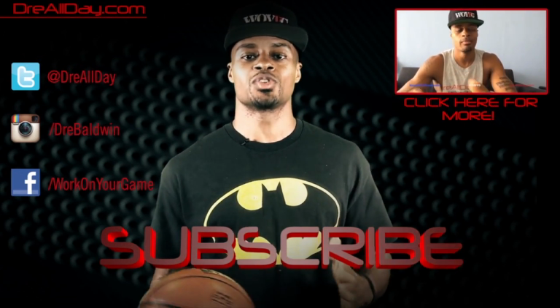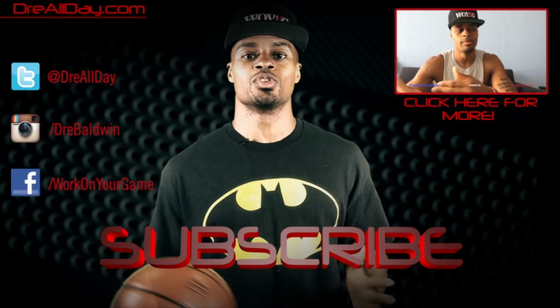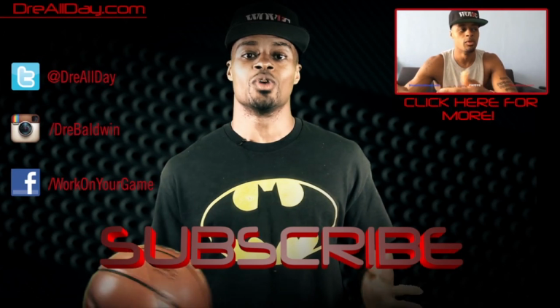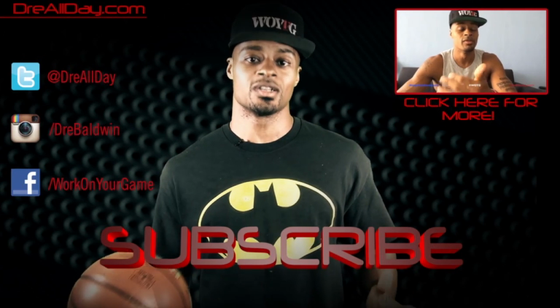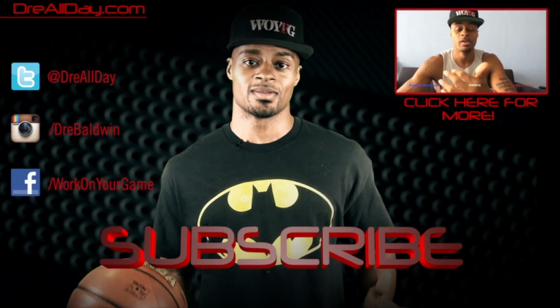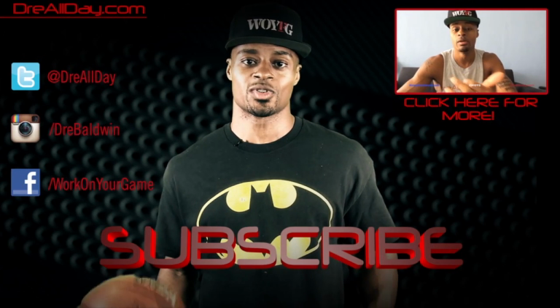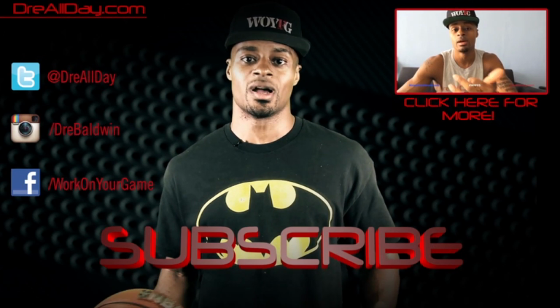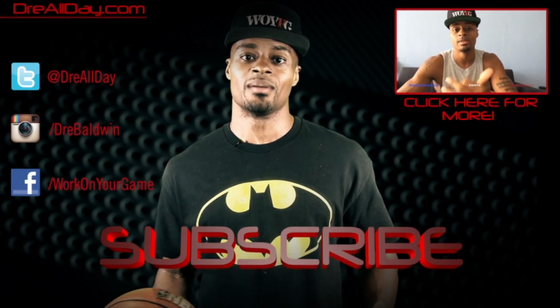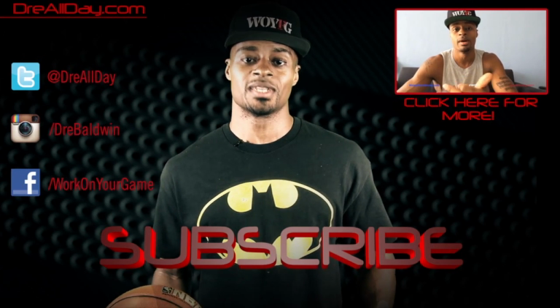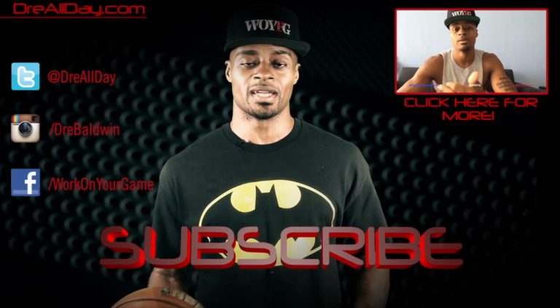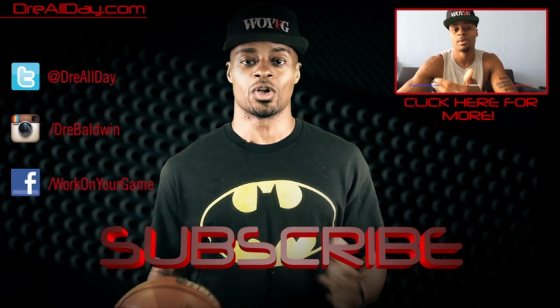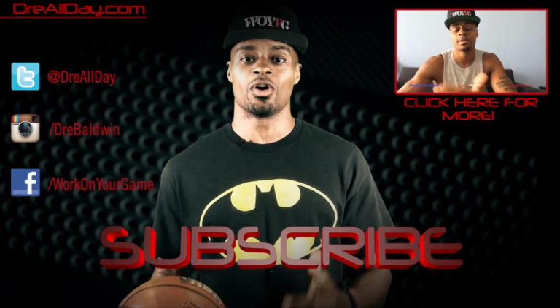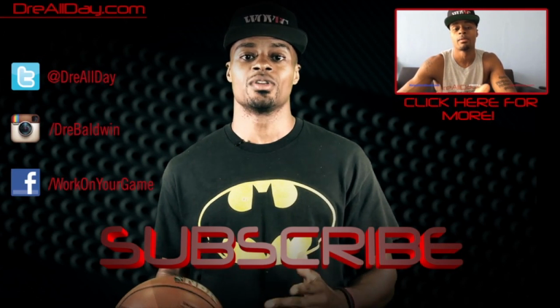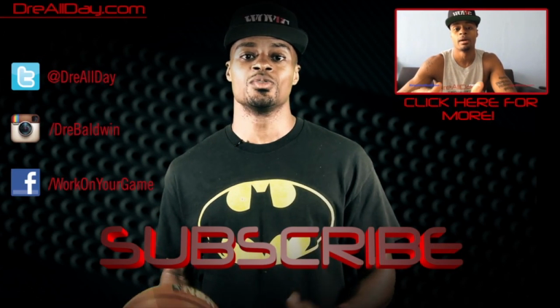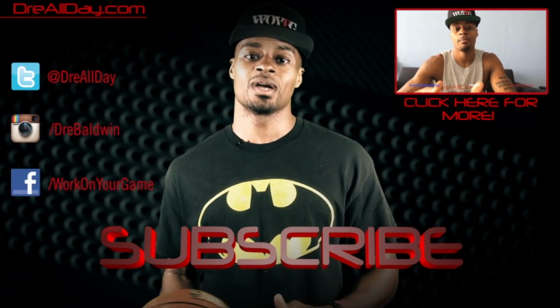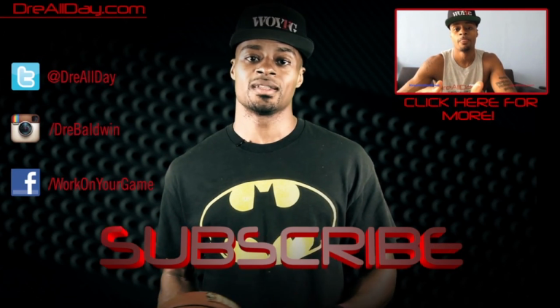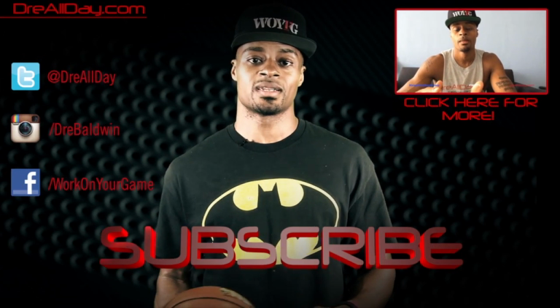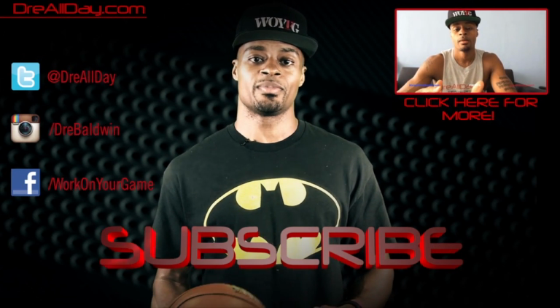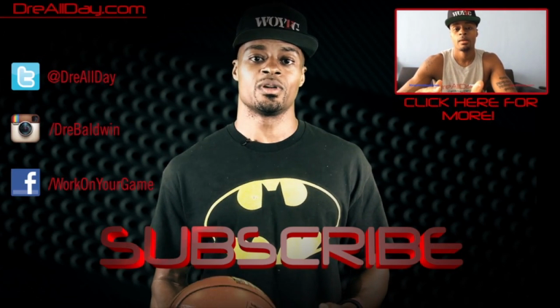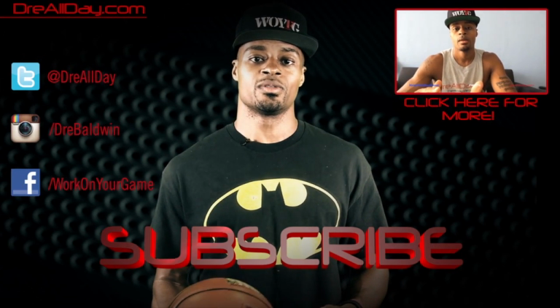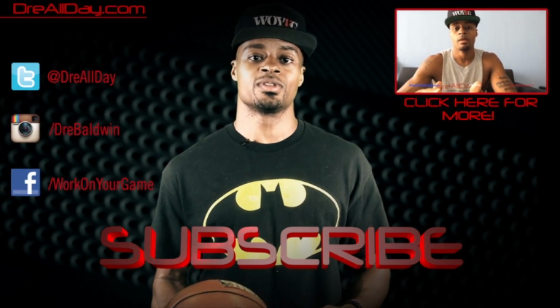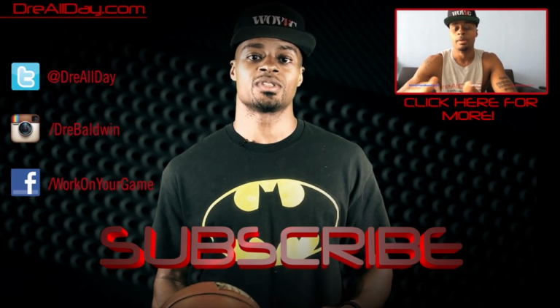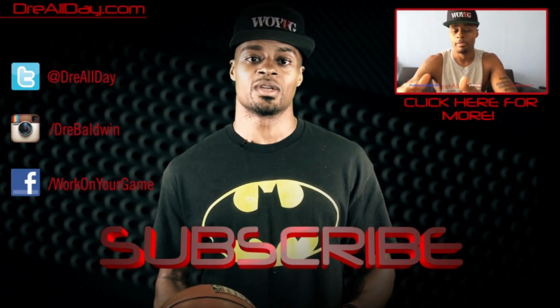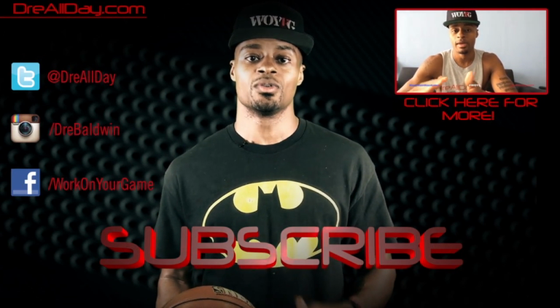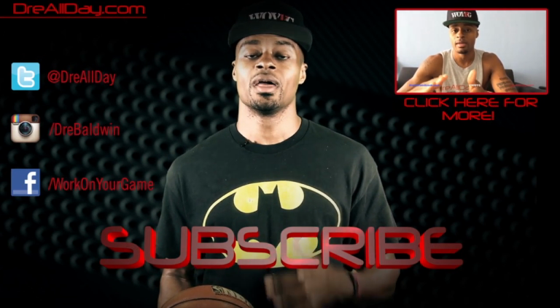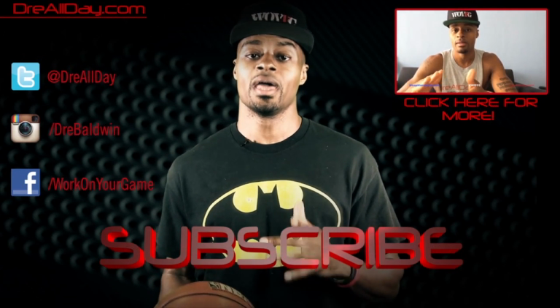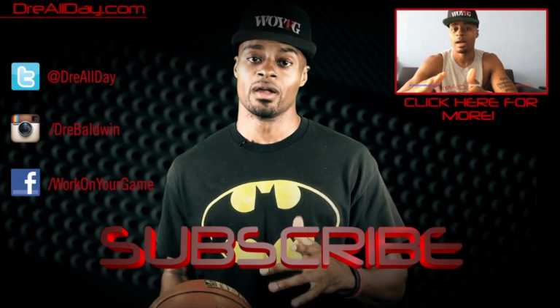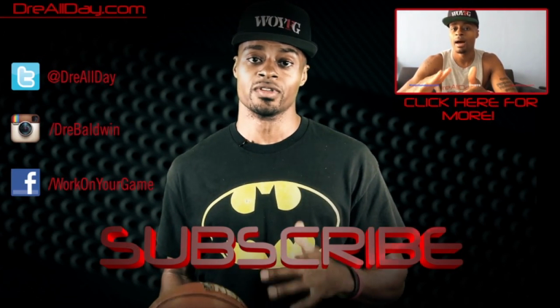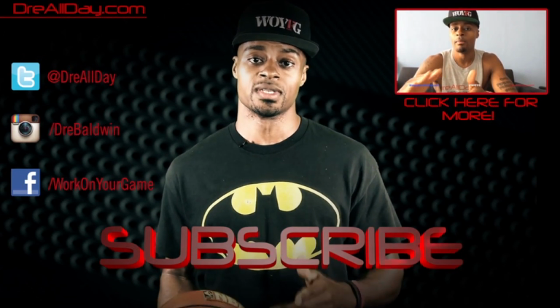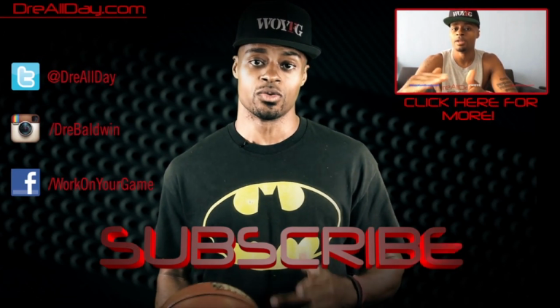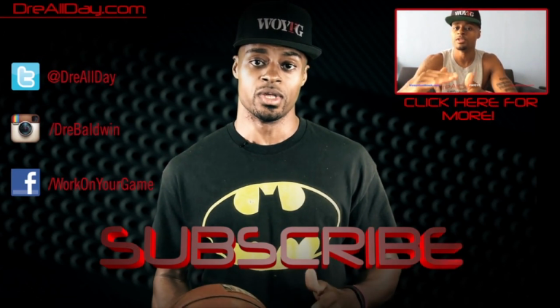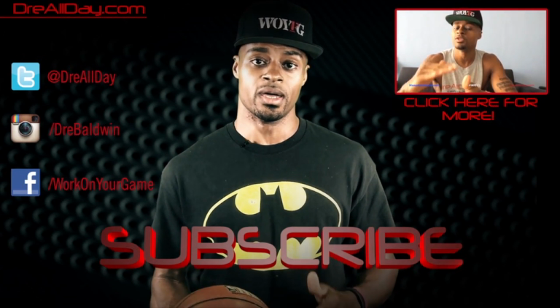Make sure you are subscribed to catch all the new content I put on this channel every single day.